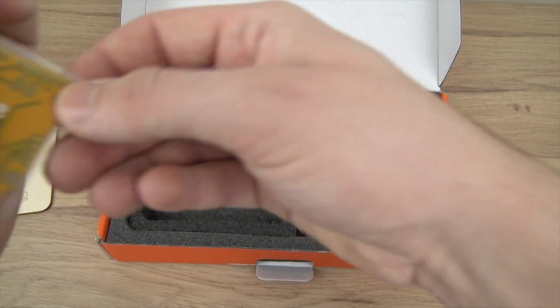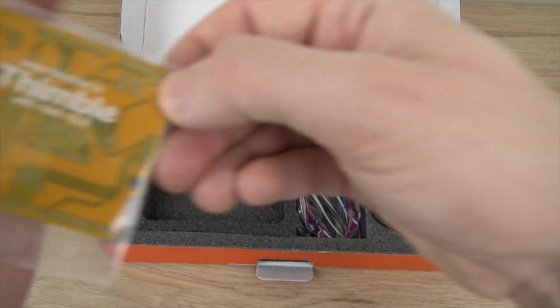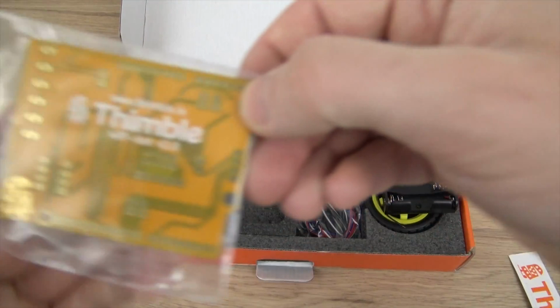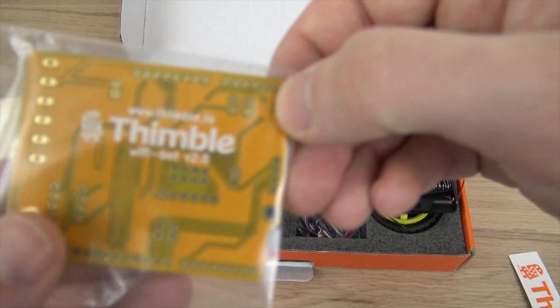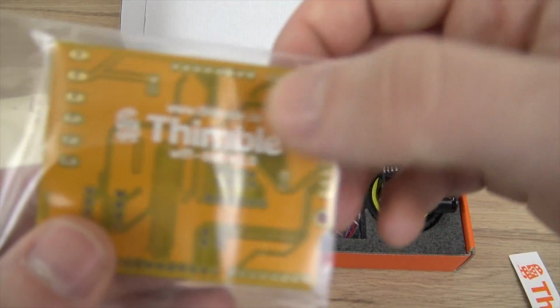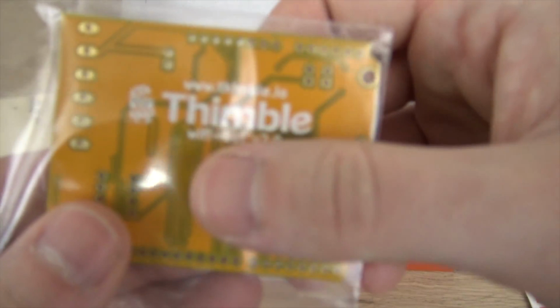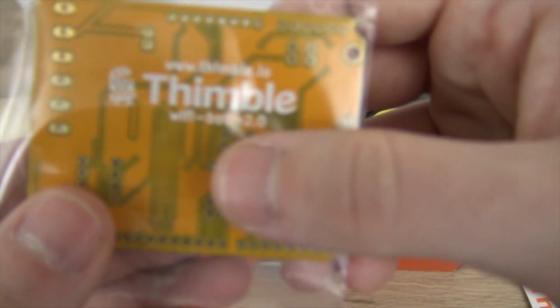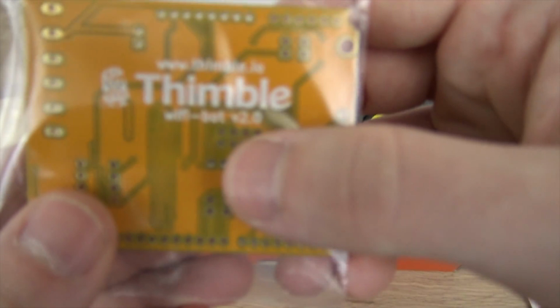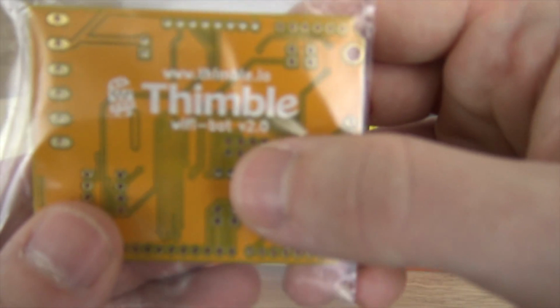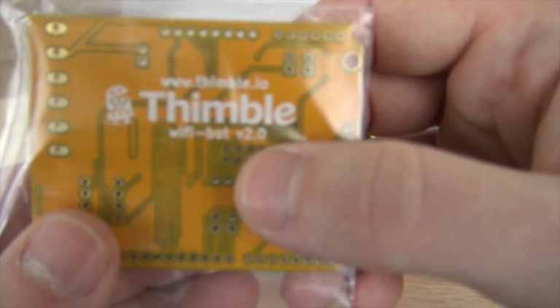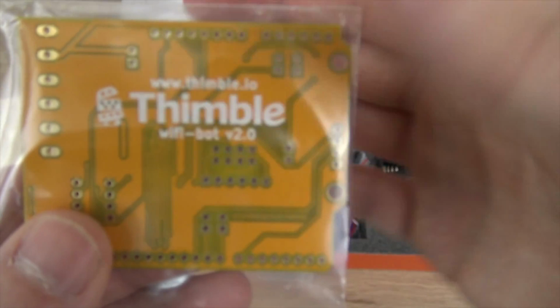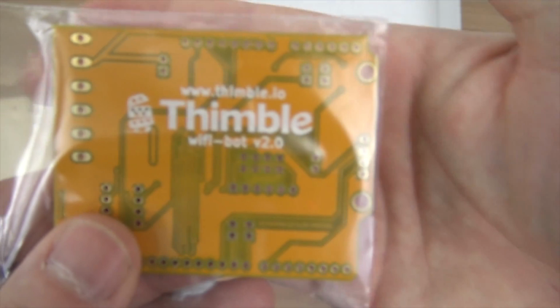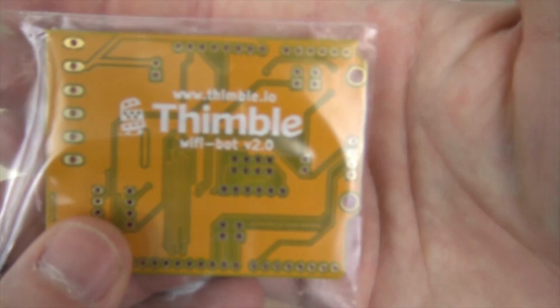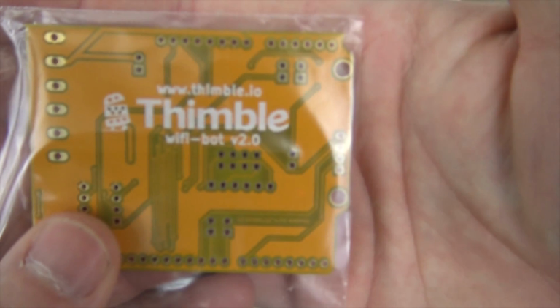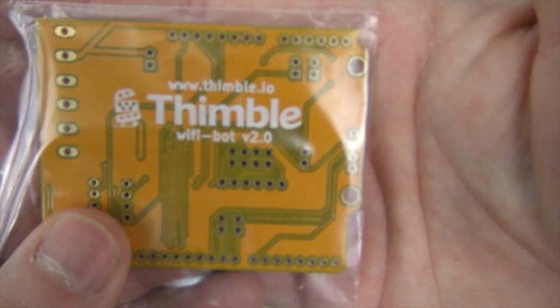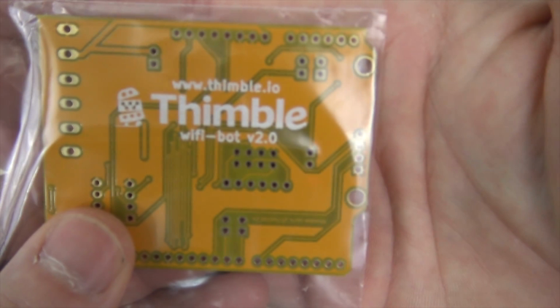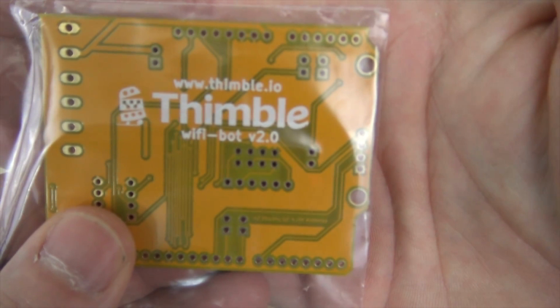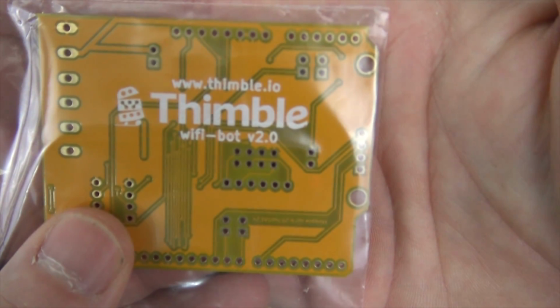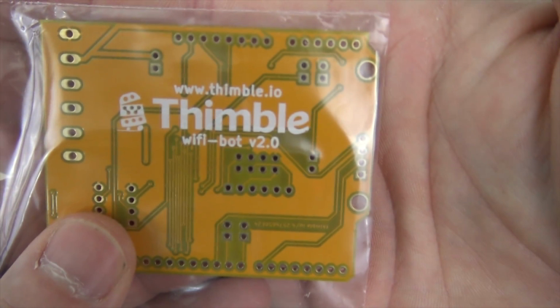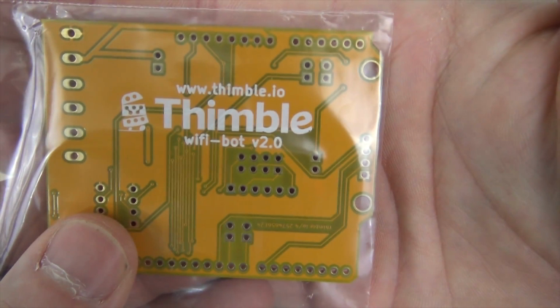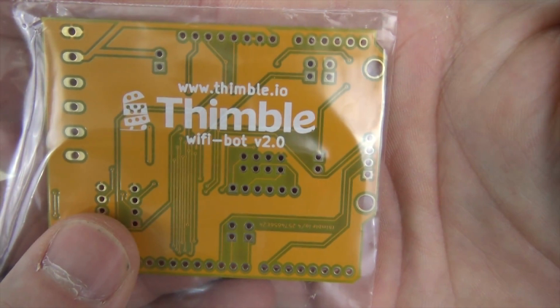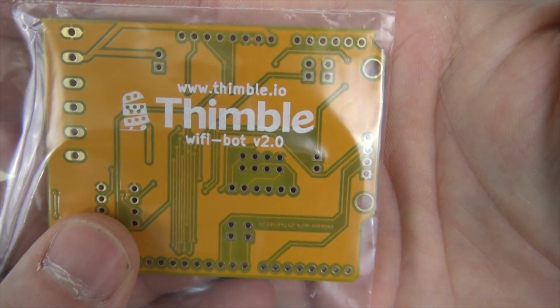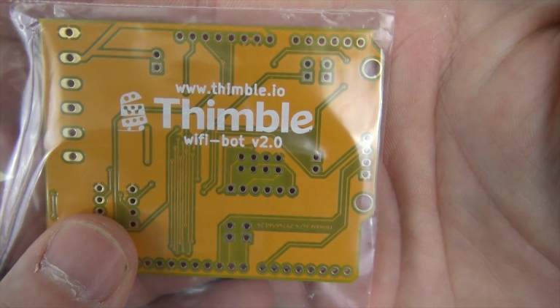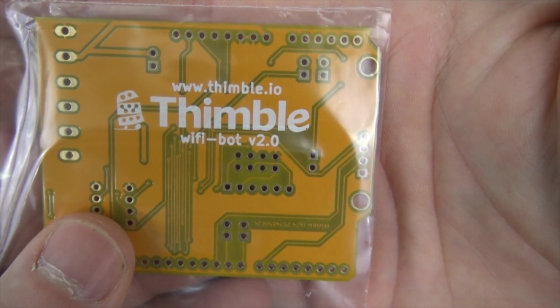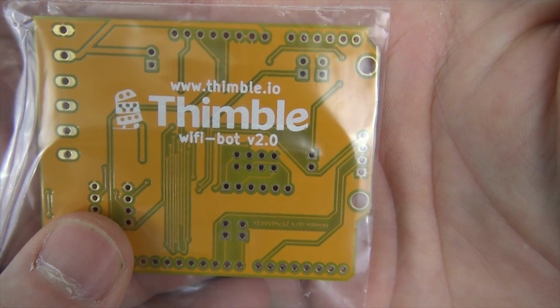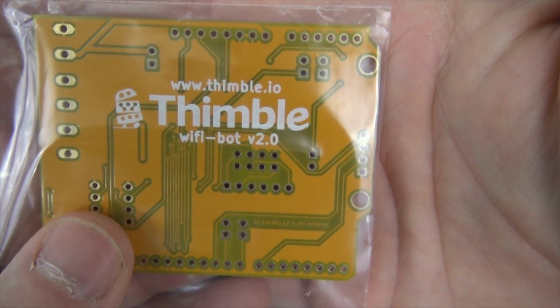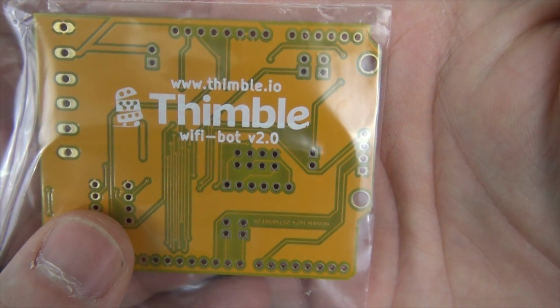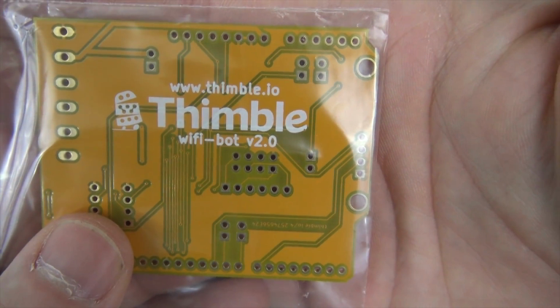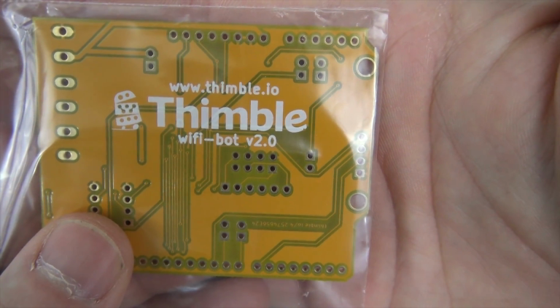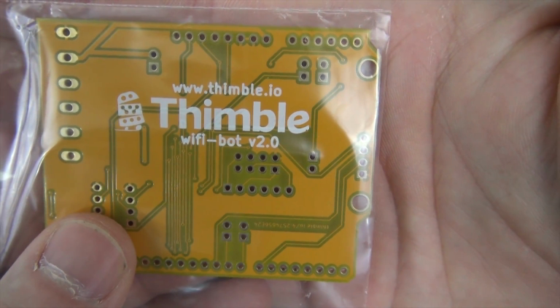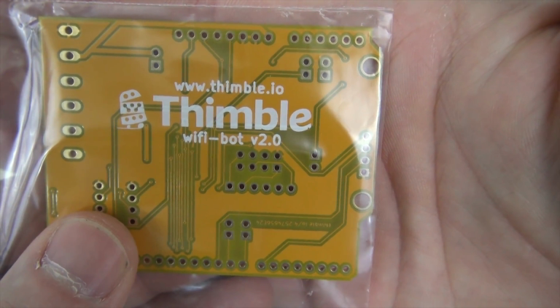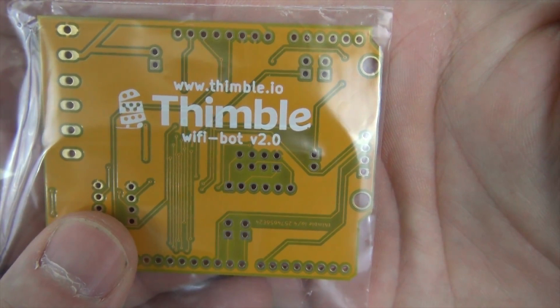Now let's get to building the Thimble.io Wi-Fi robot version 2.0. Here we go.